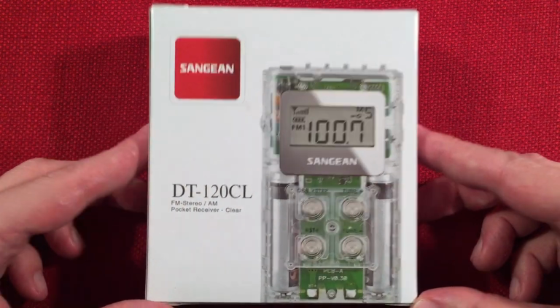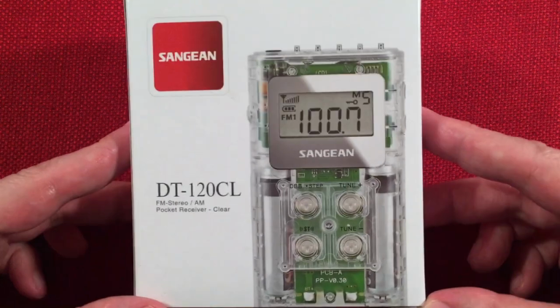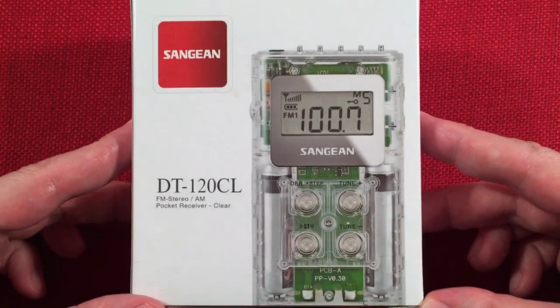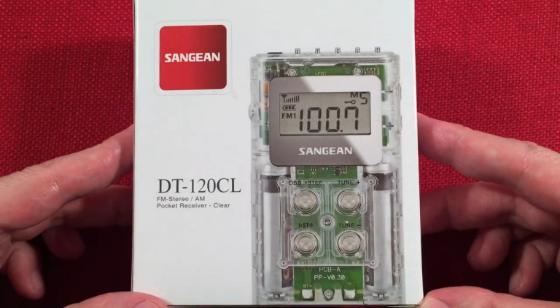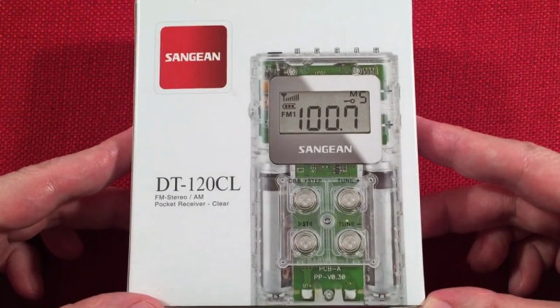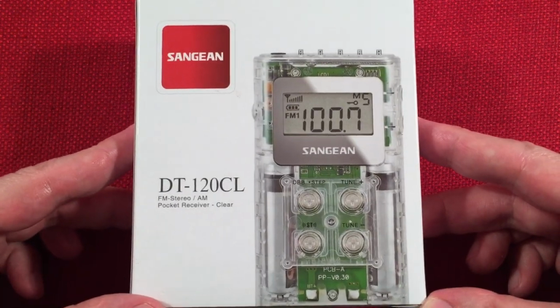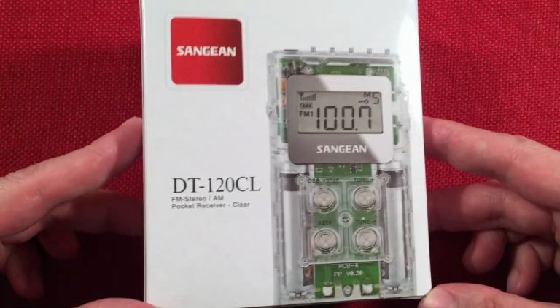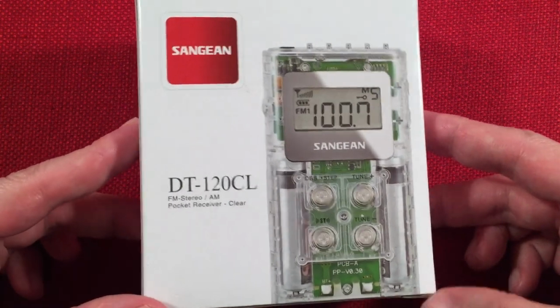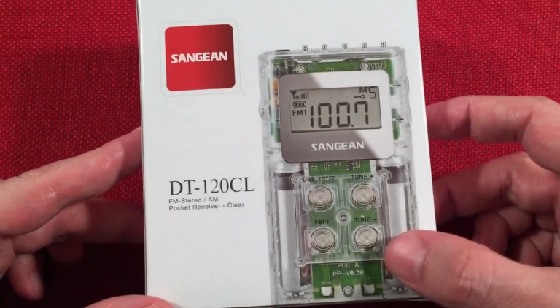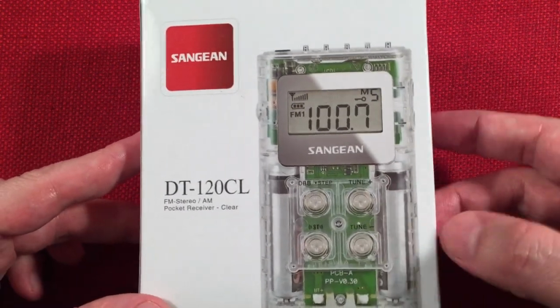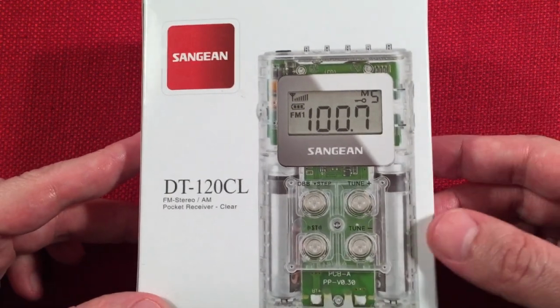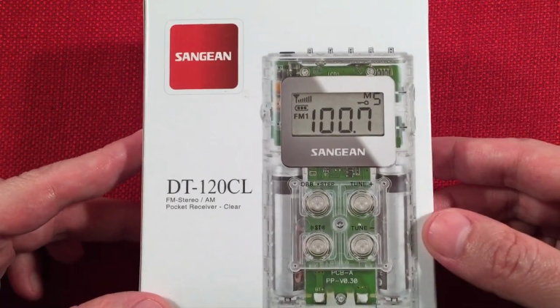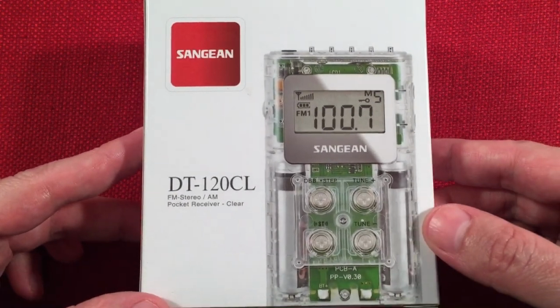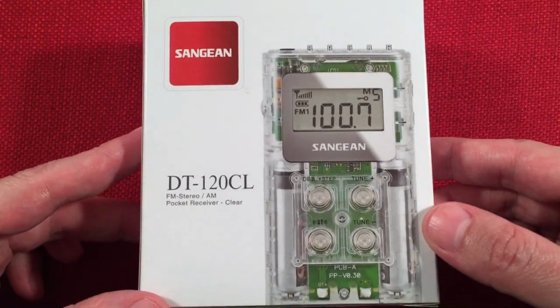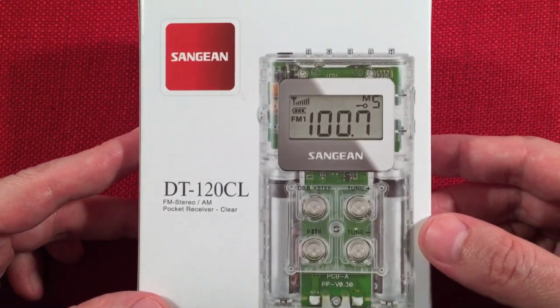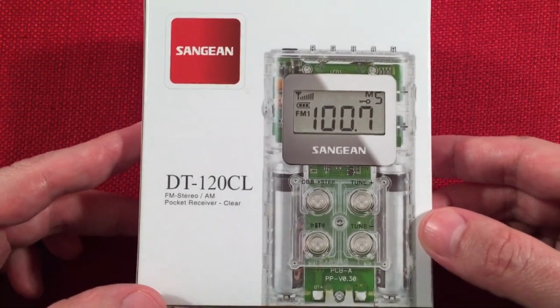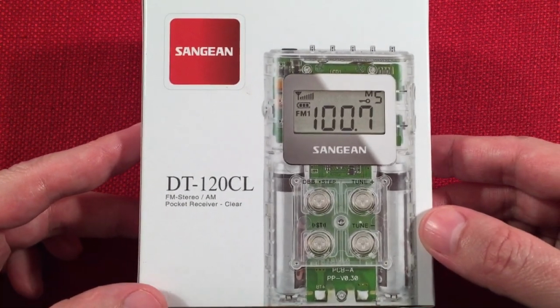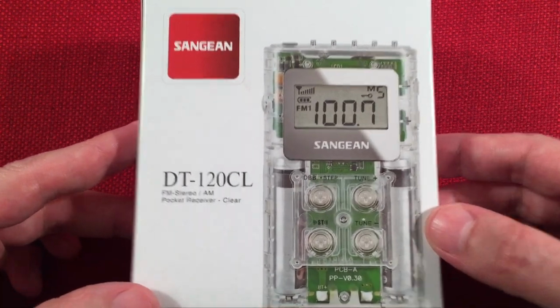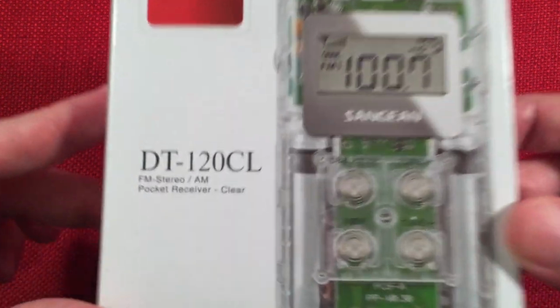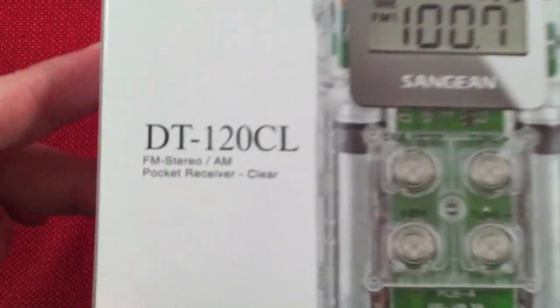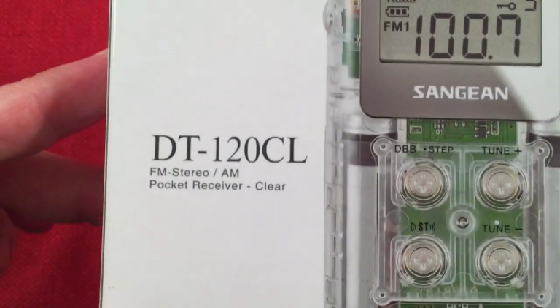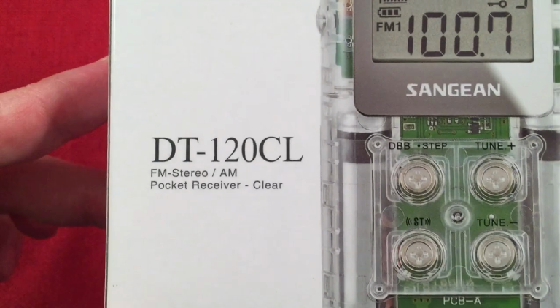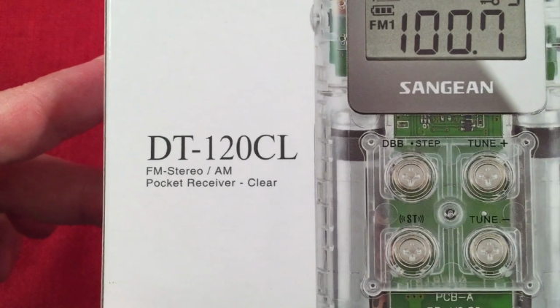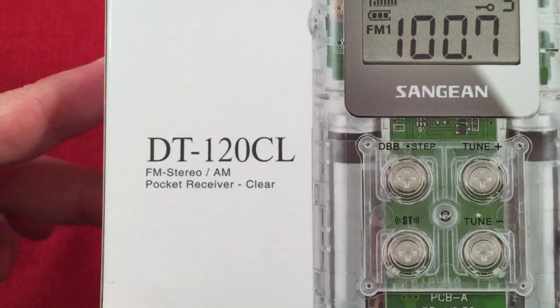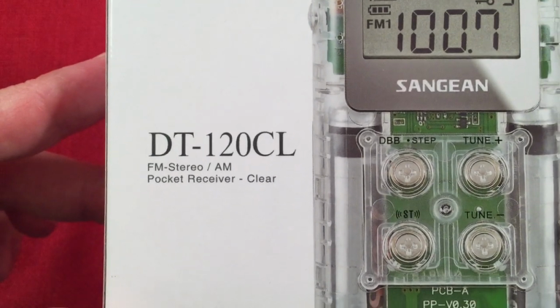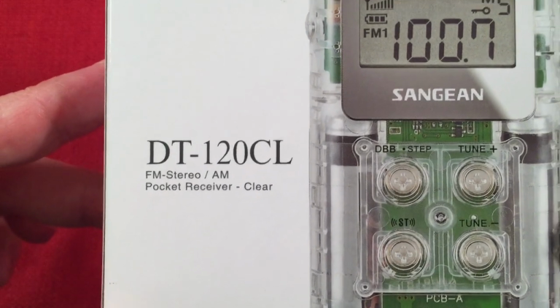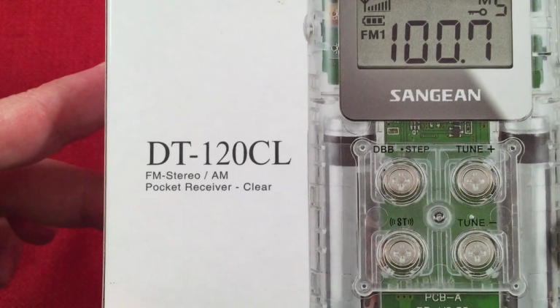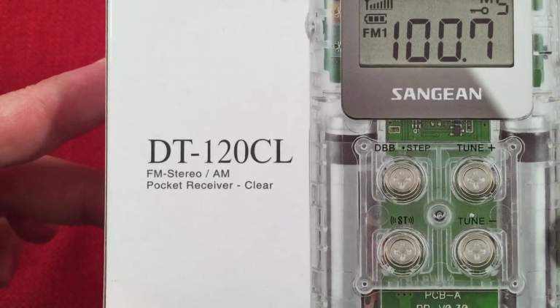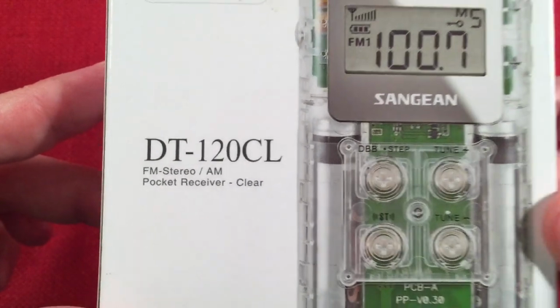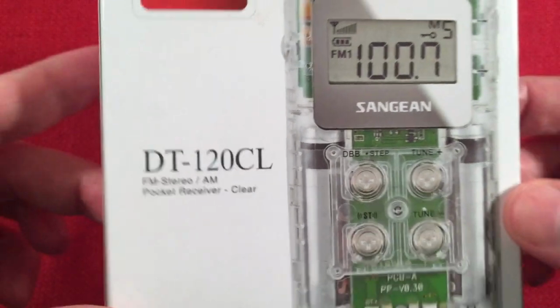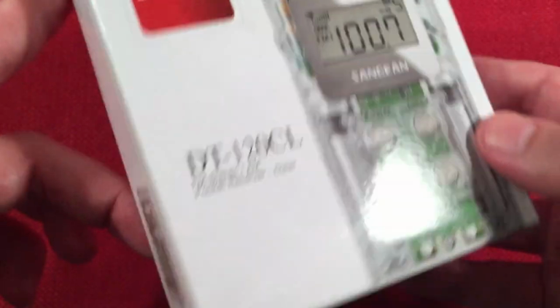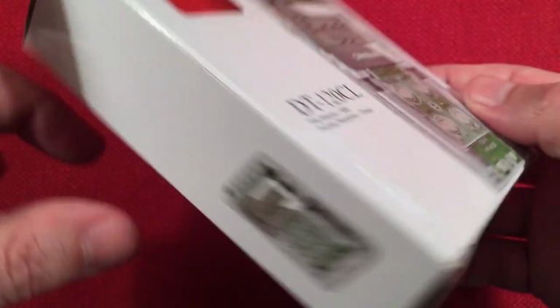Here we are — cool box, showing you an illustration. FM stereo, AM, pocket receiver, clear.